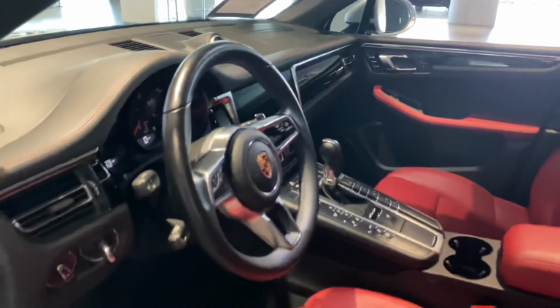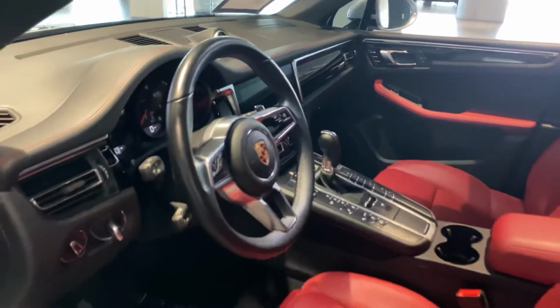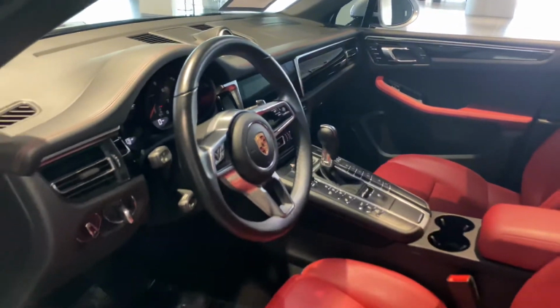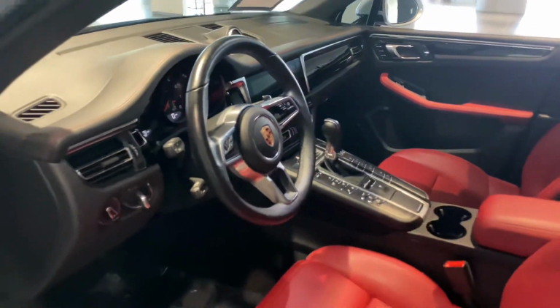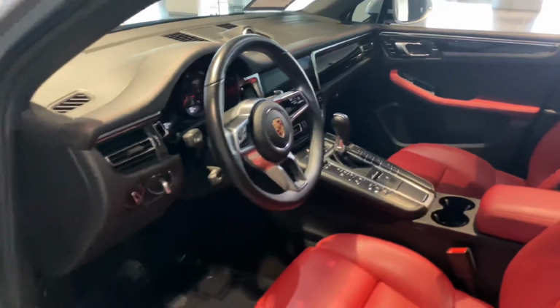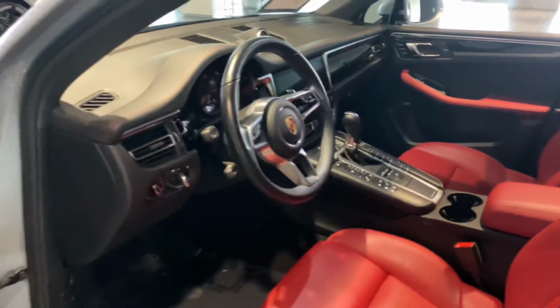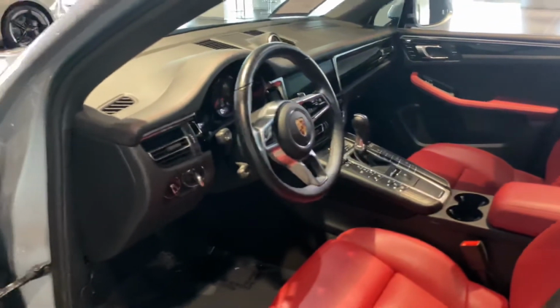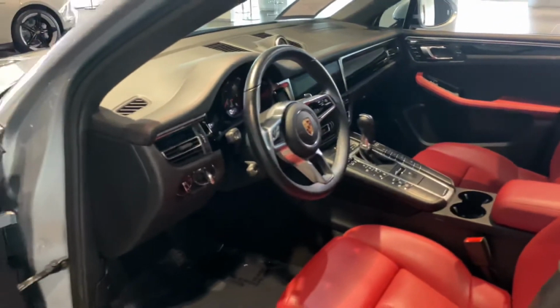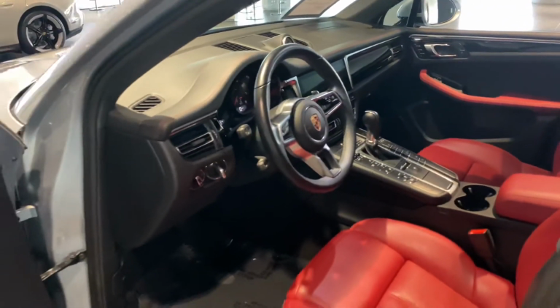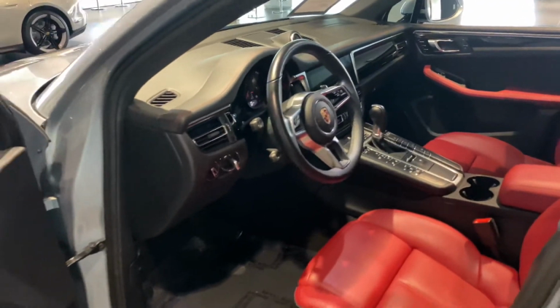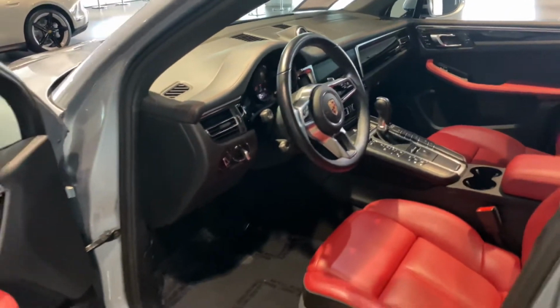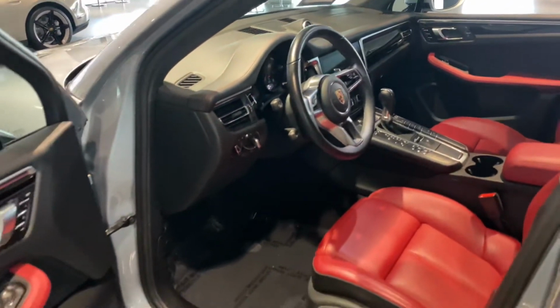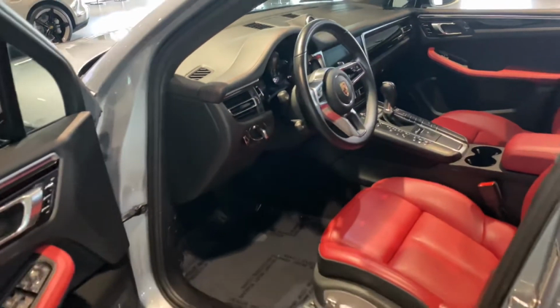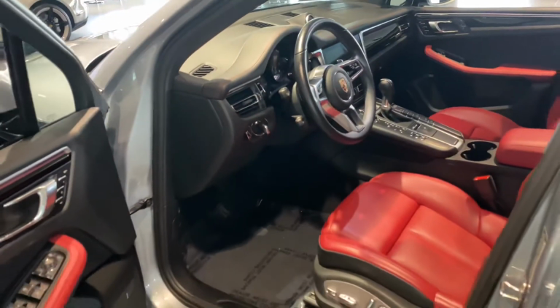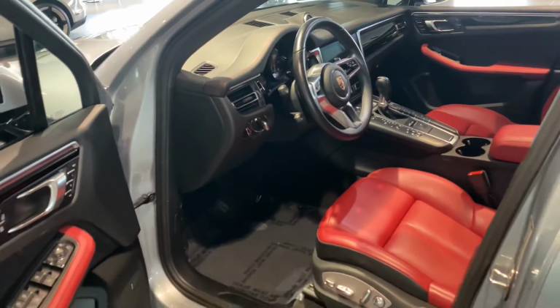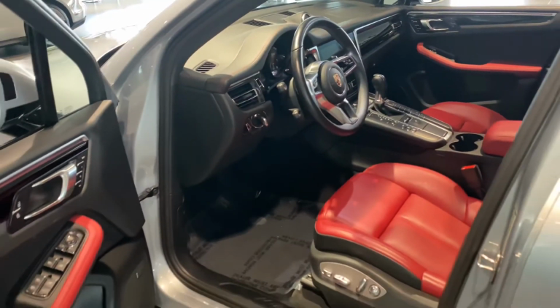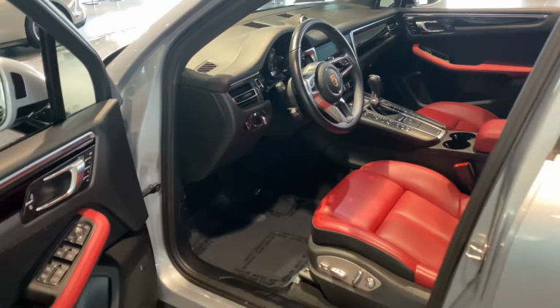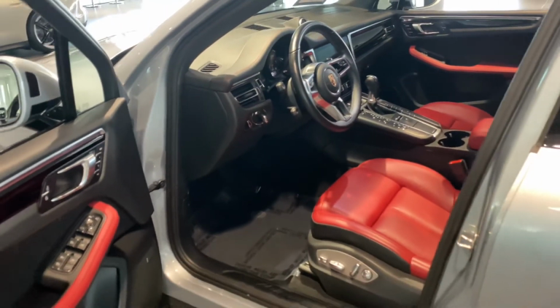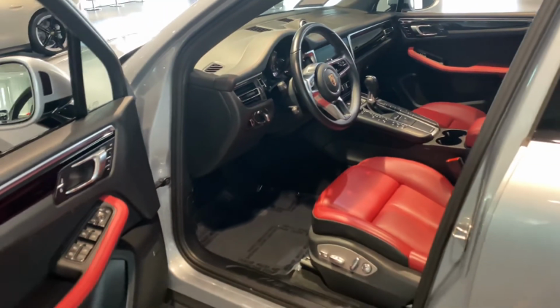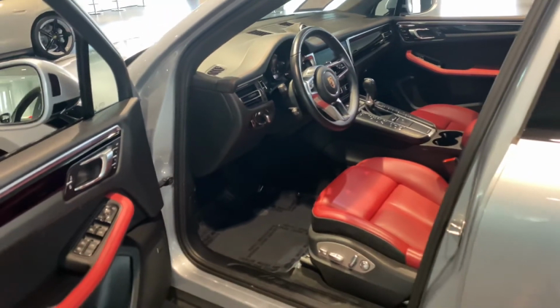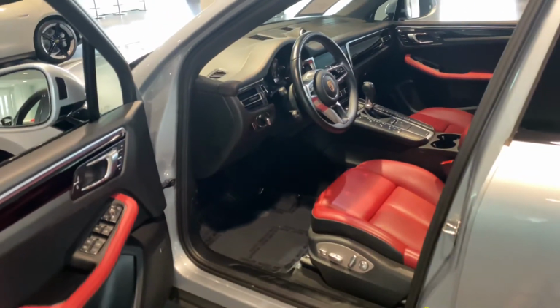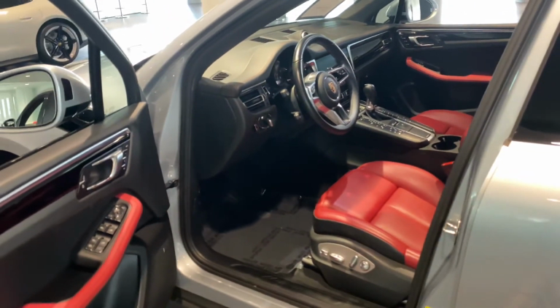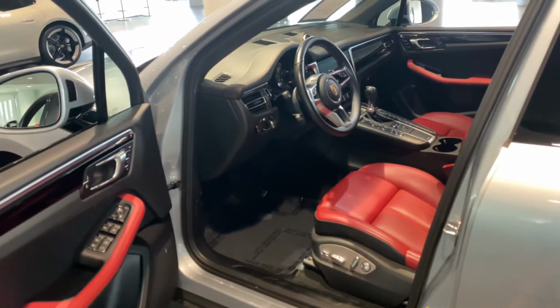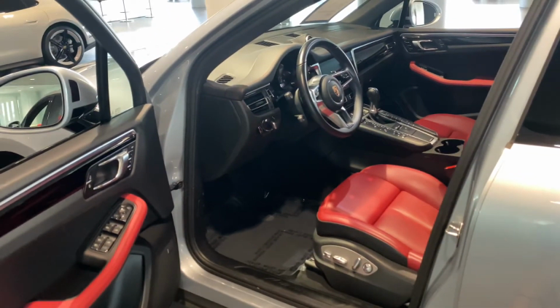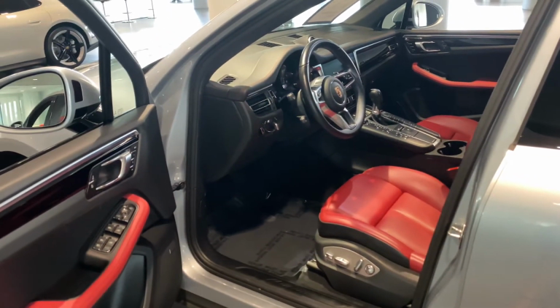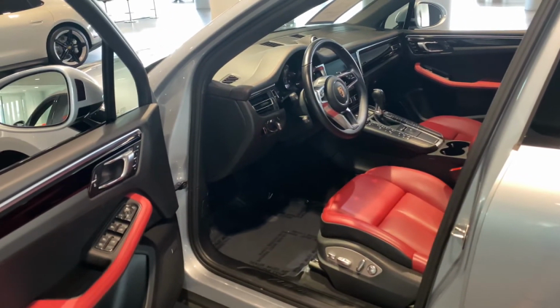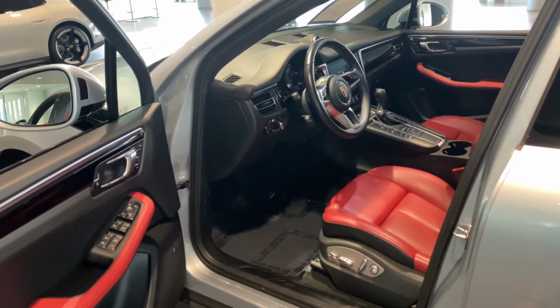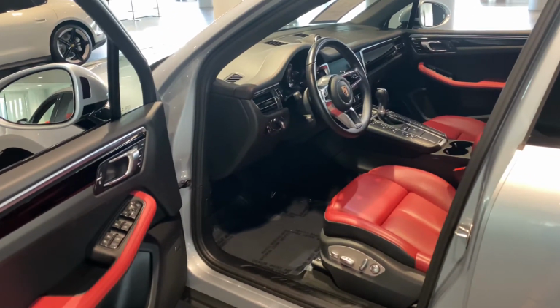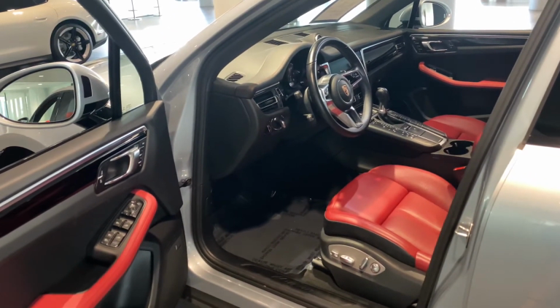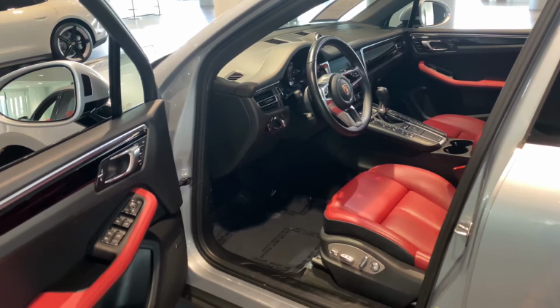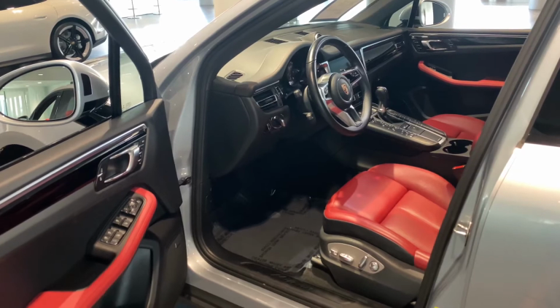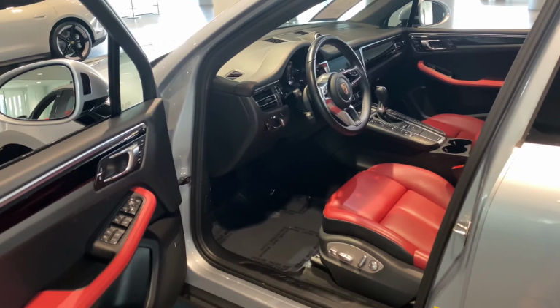If you have any further questions on this vehicle or if you'd like to schedule an appointment to see it in person, please let me know.